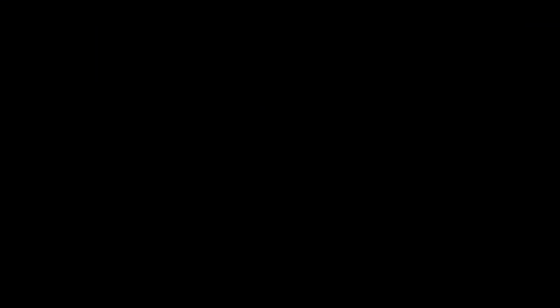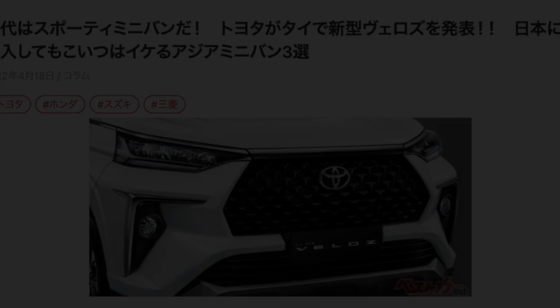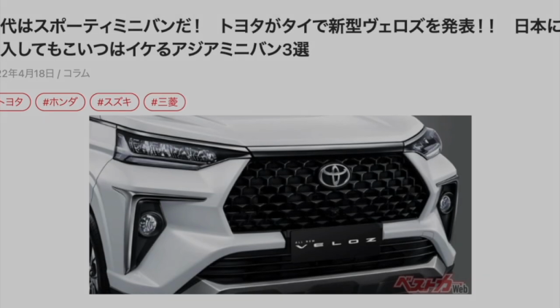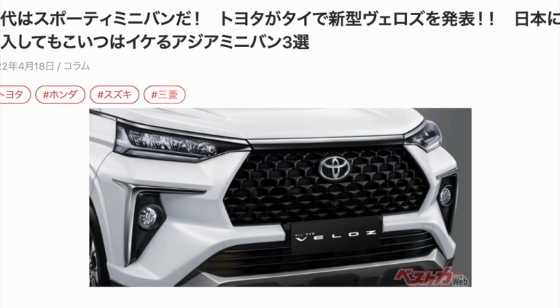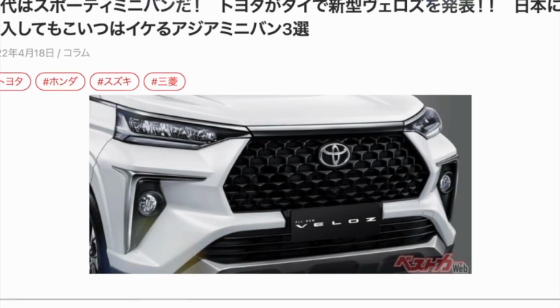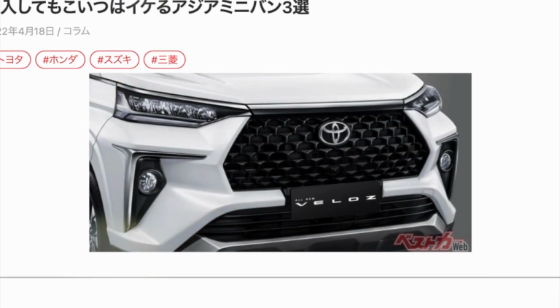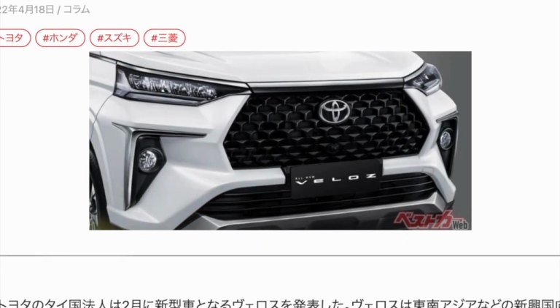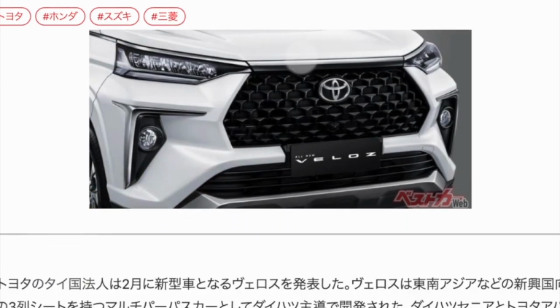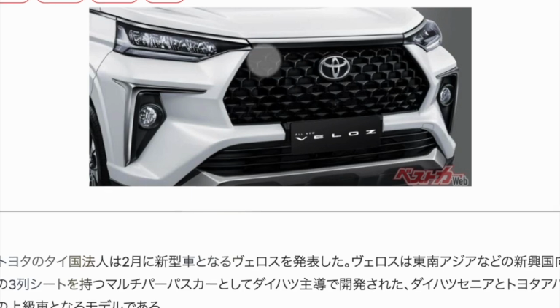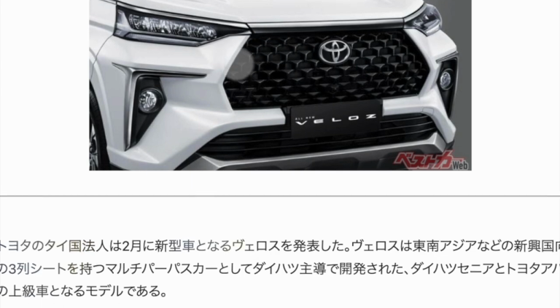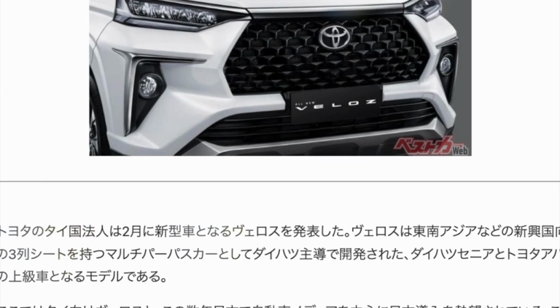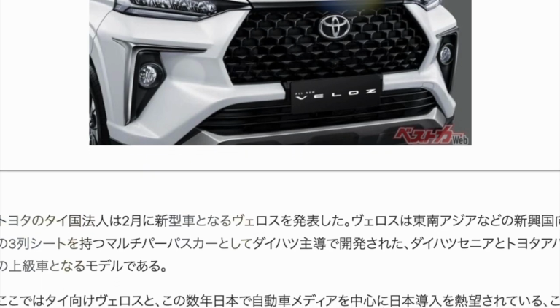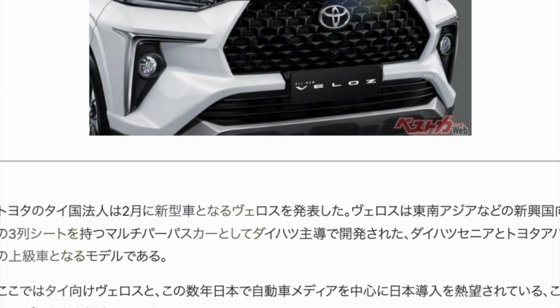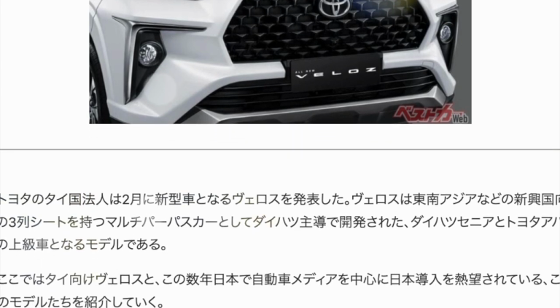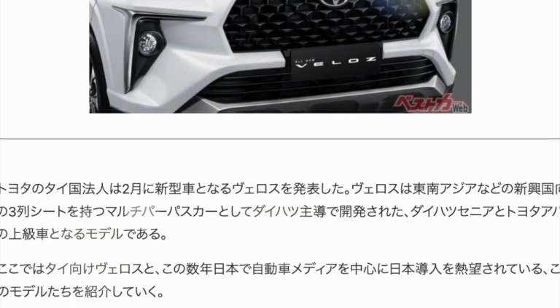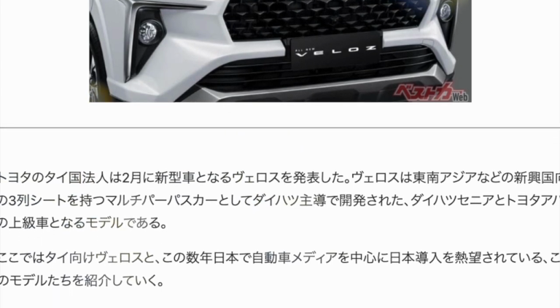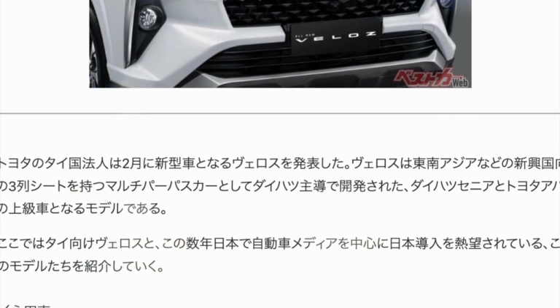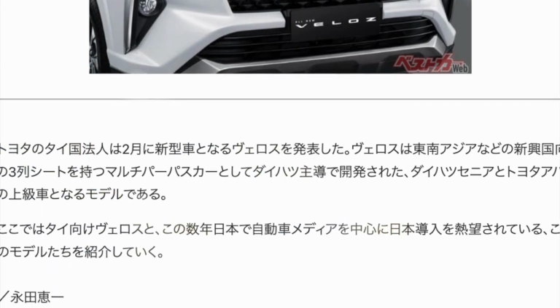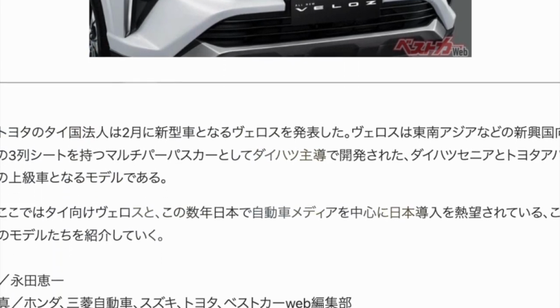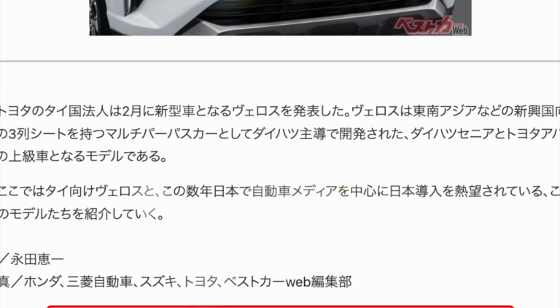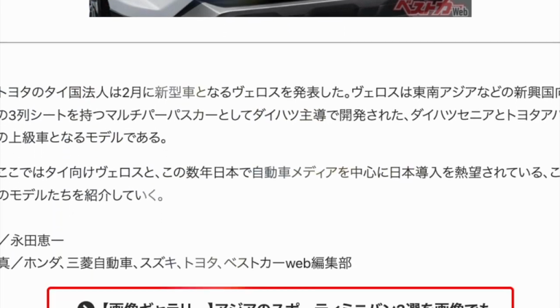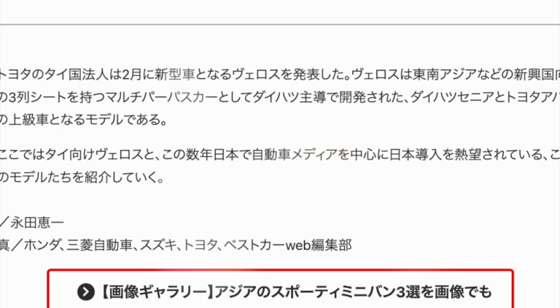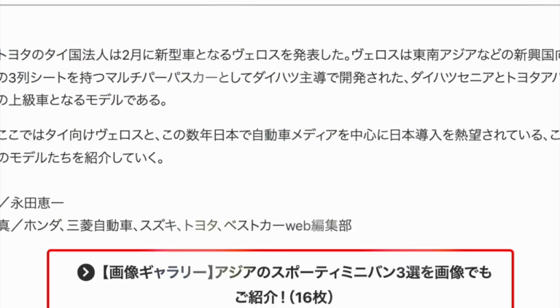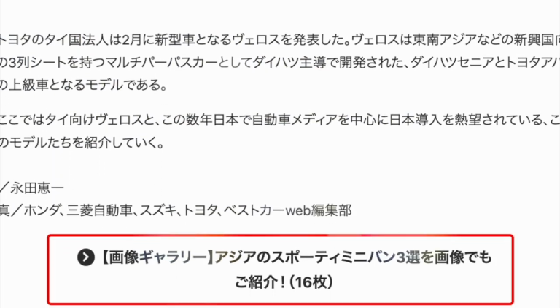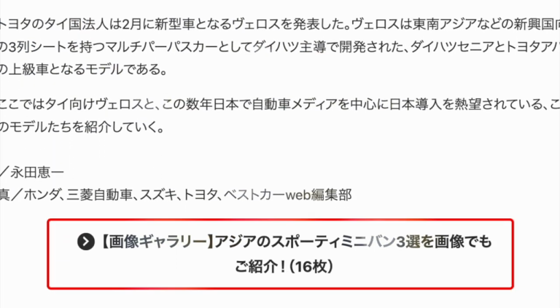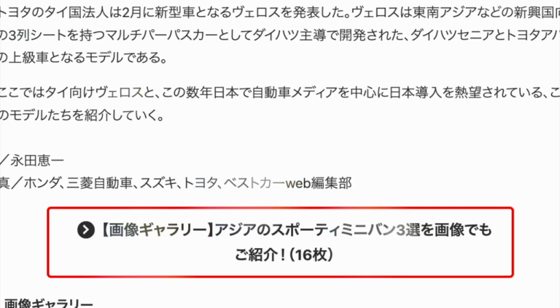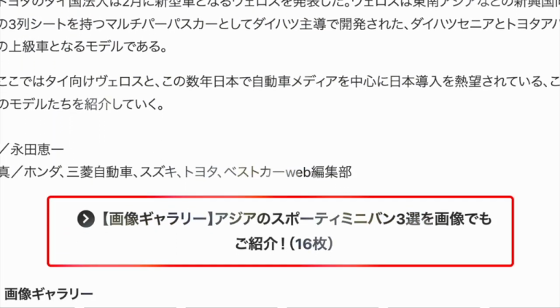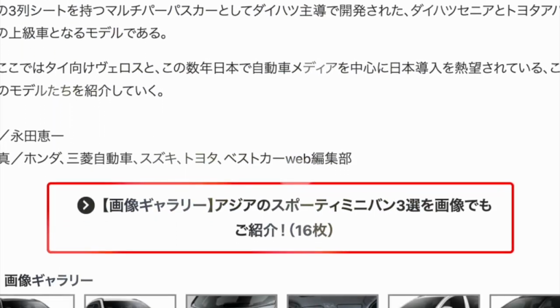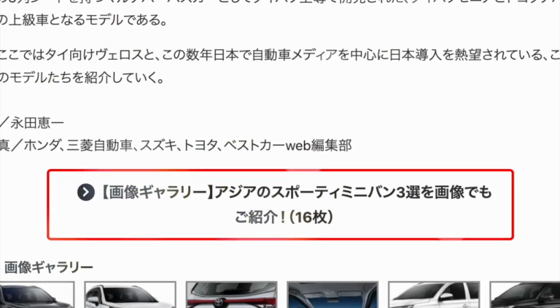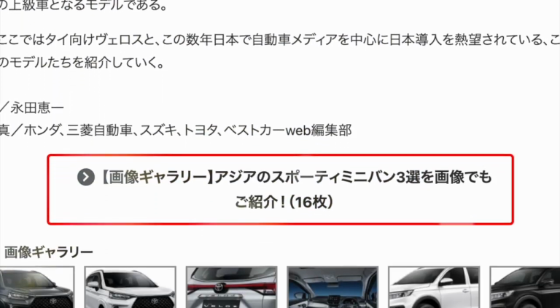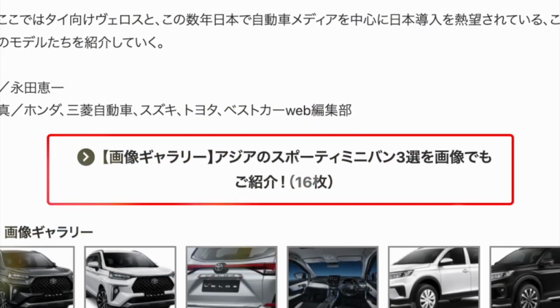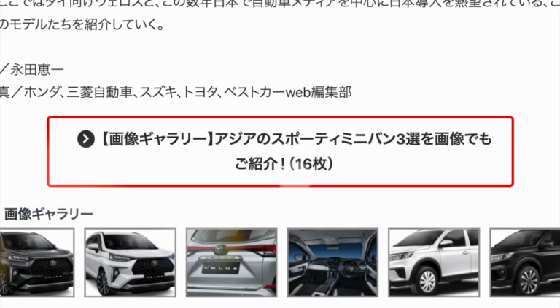To put it simply, Velos will be an upgraded model with a large grille that enhances the interior and exterior of Xenia and Avanza.